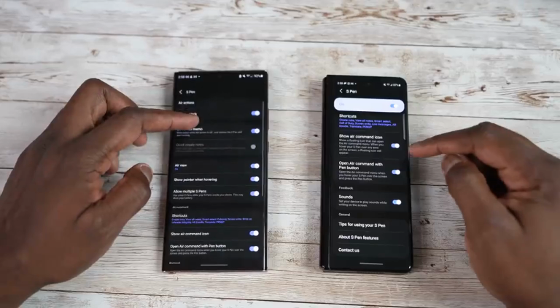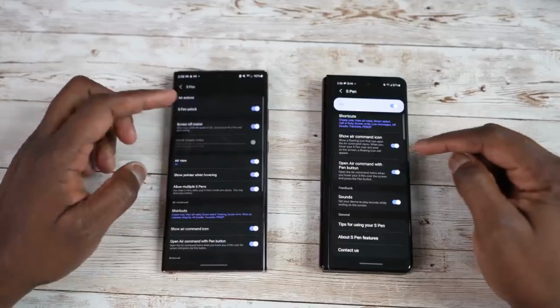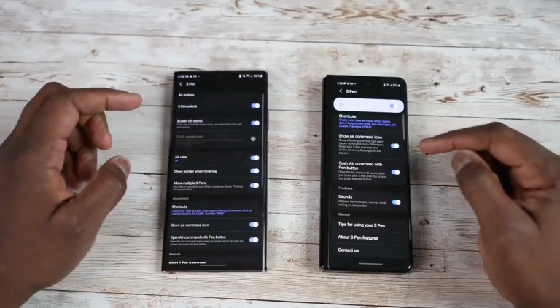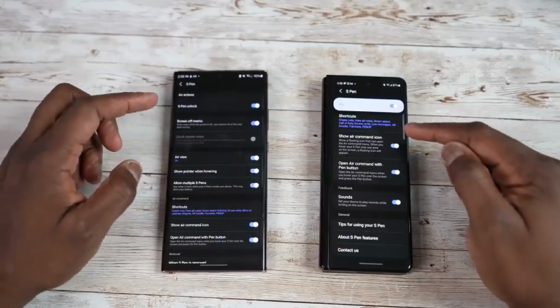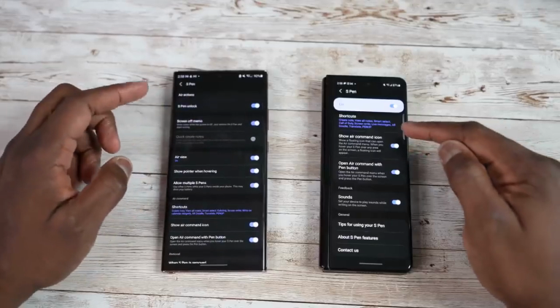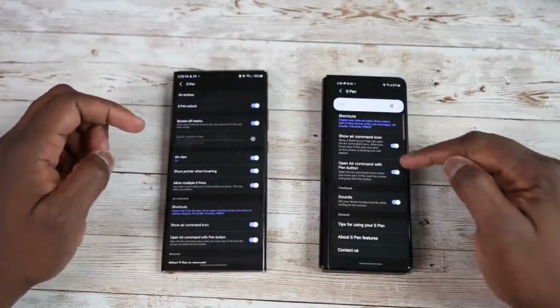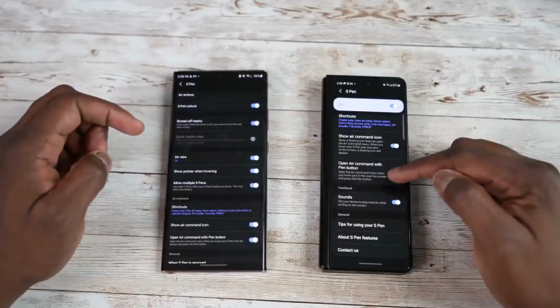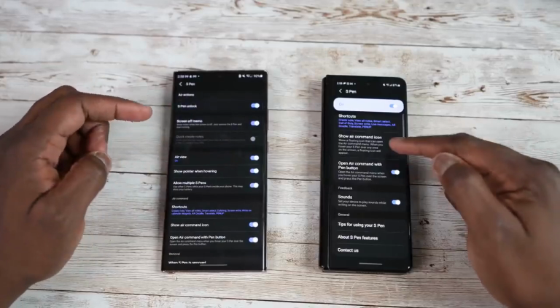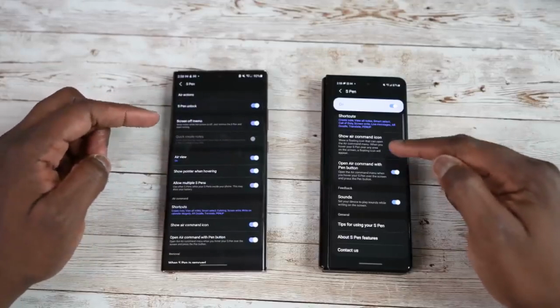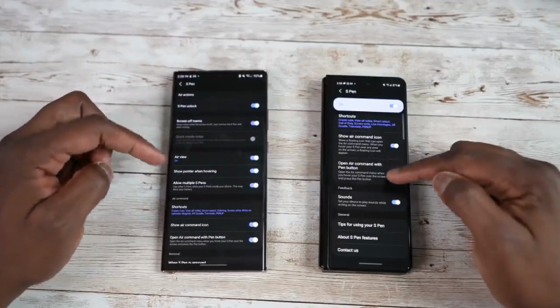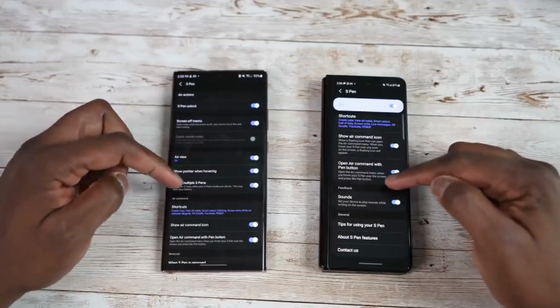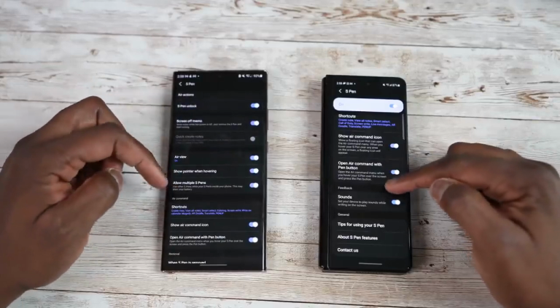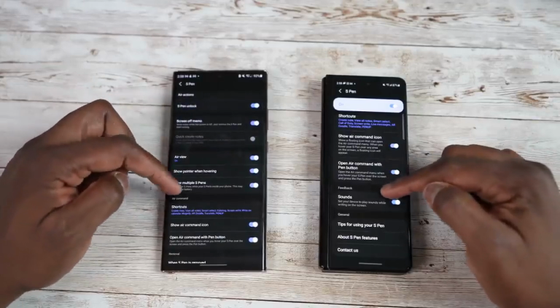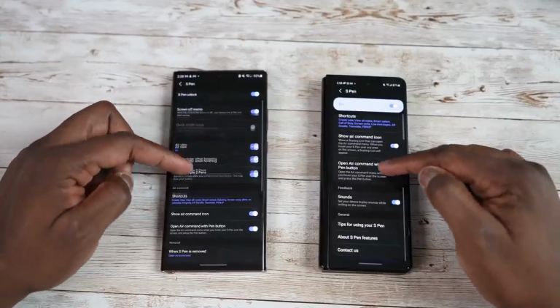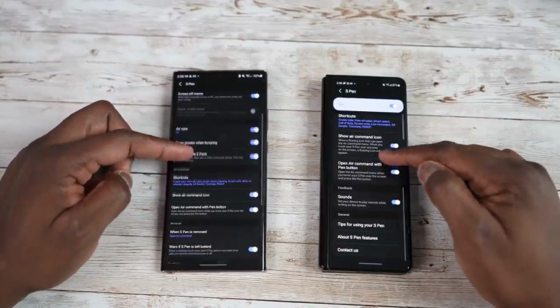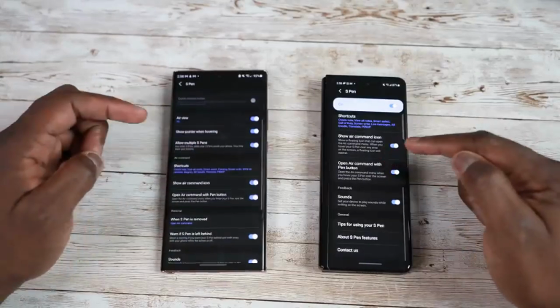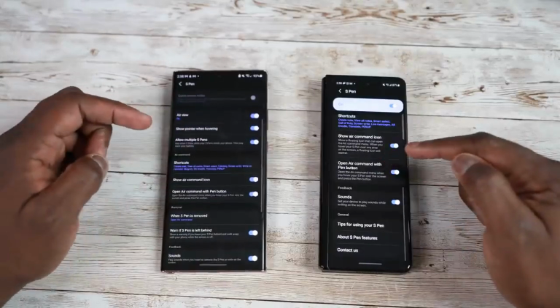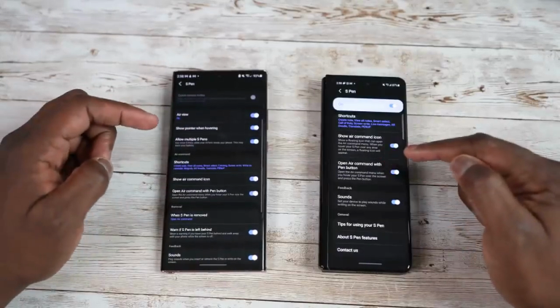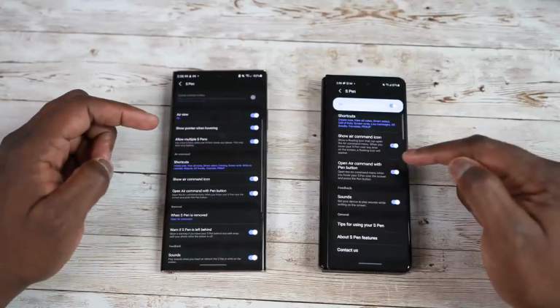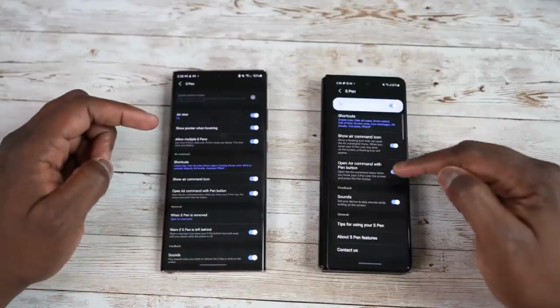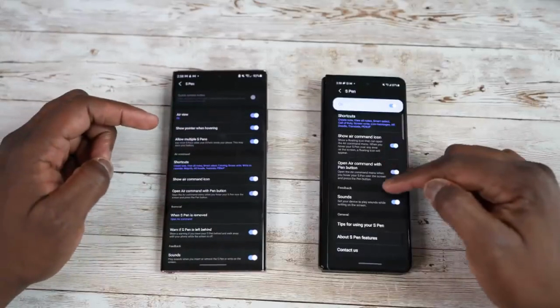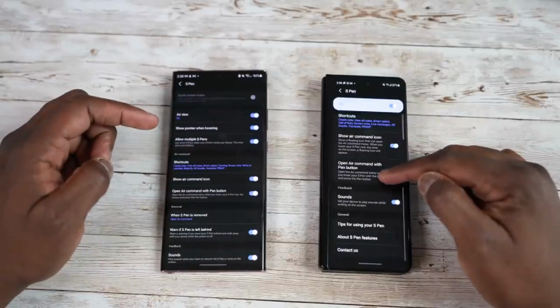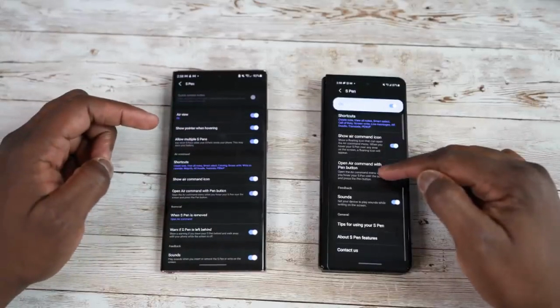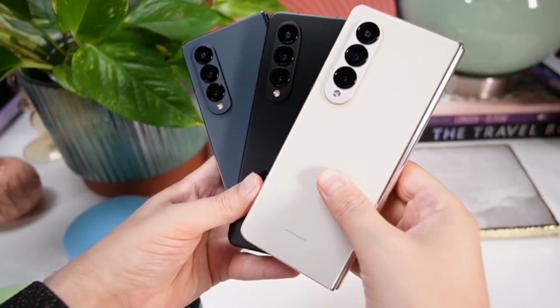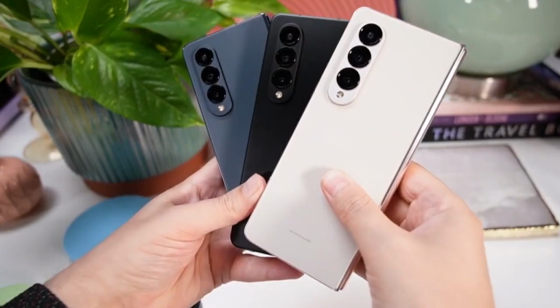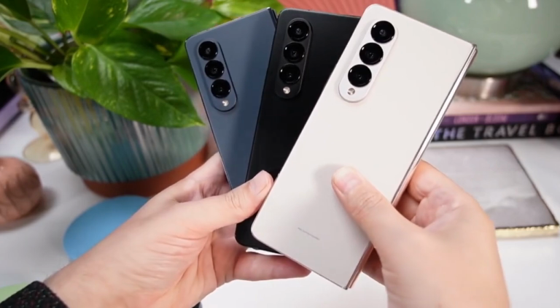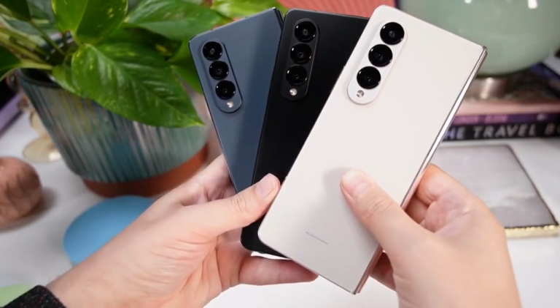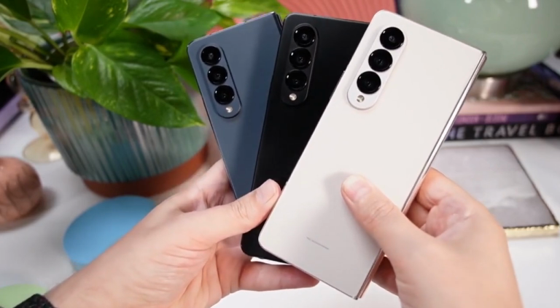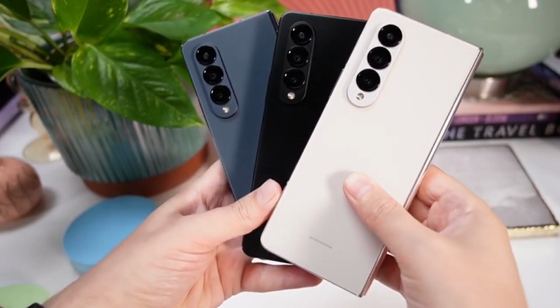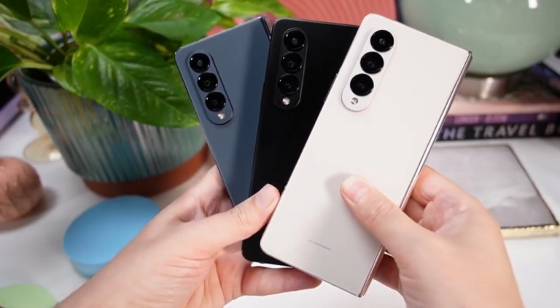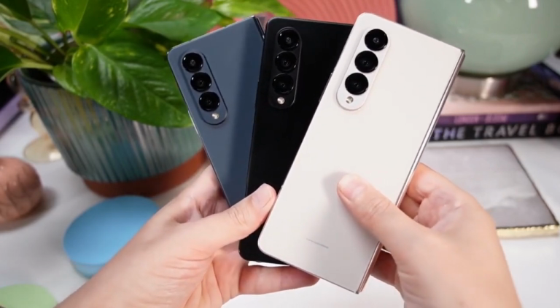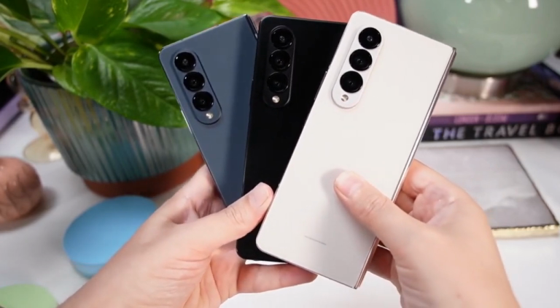The main things we need to compare between the Z Fold 4 and Galaxy S22 Ultra are battery timing, cameras, performance, and productivity.